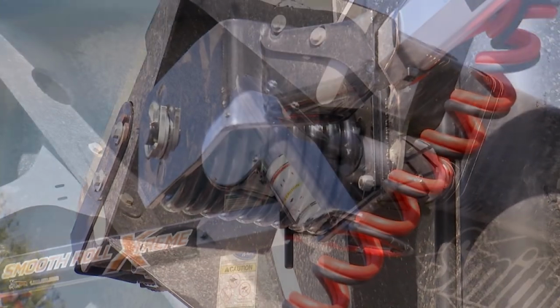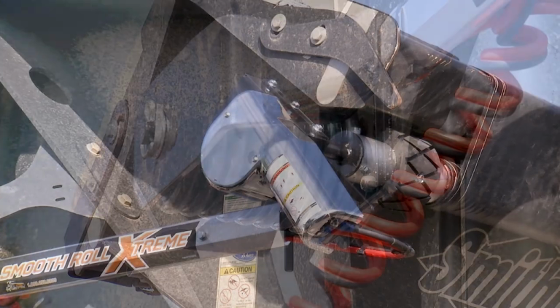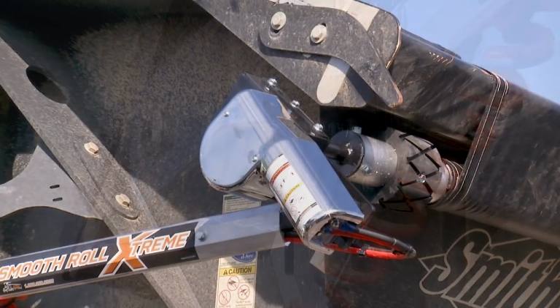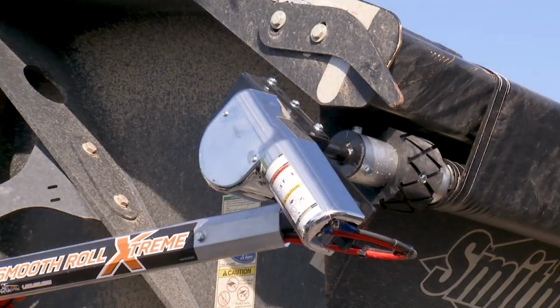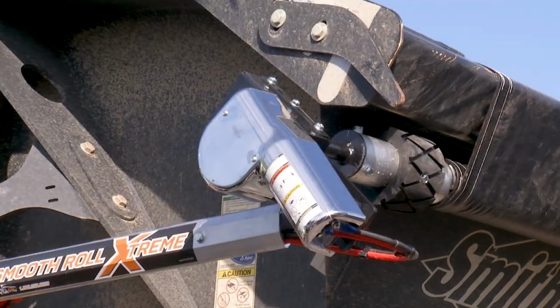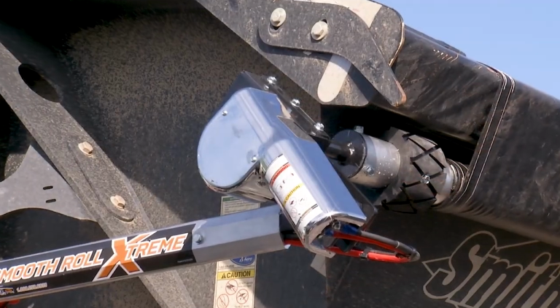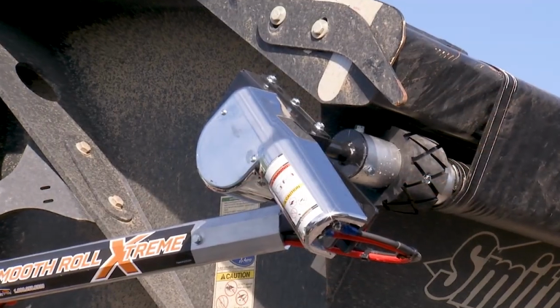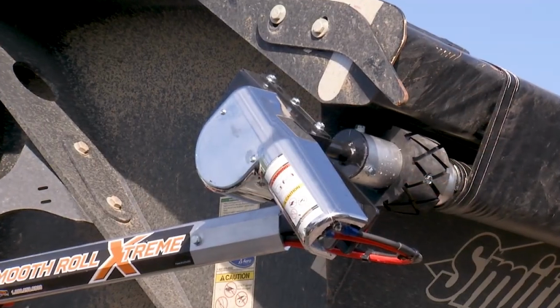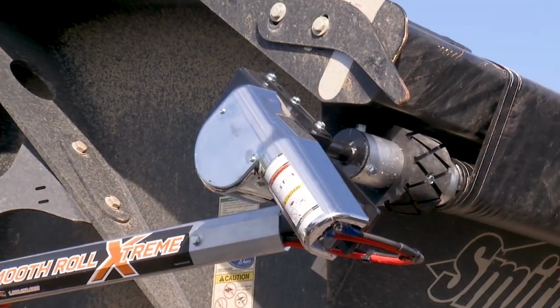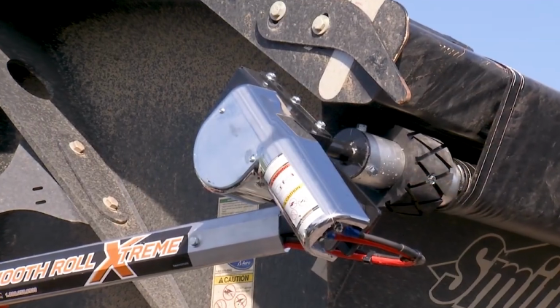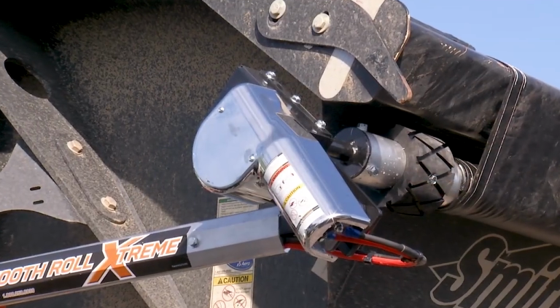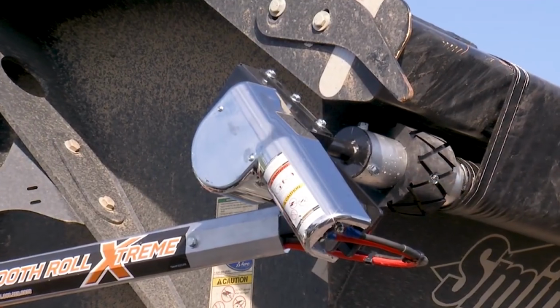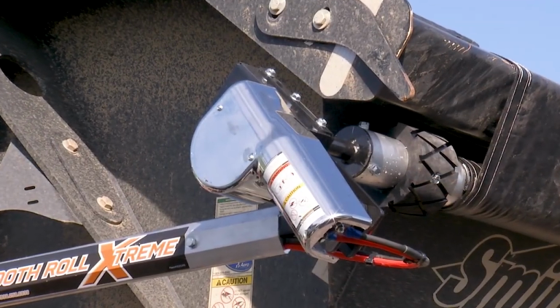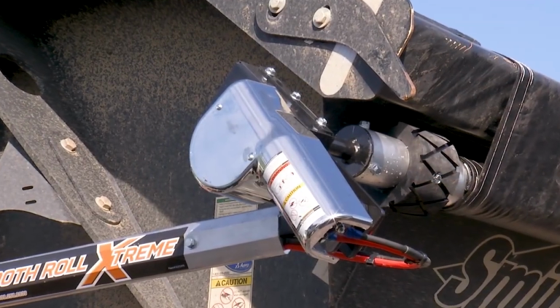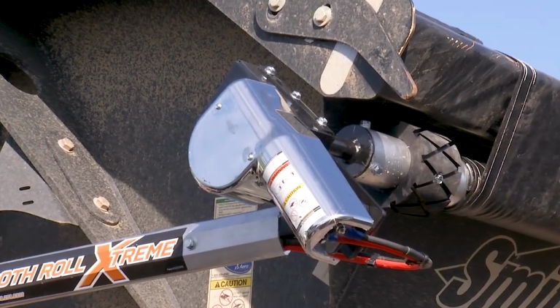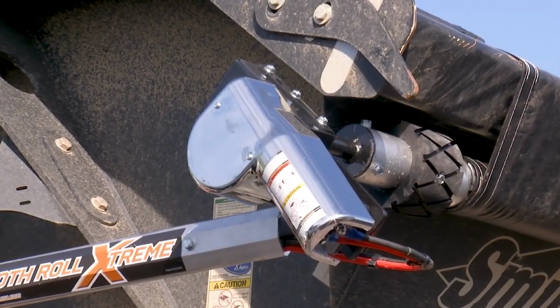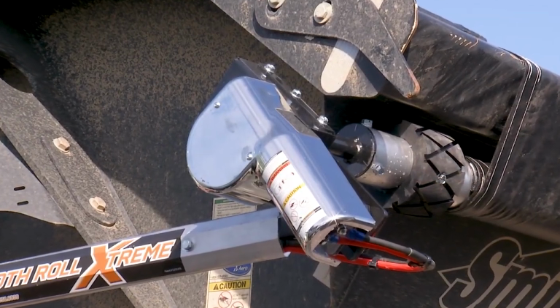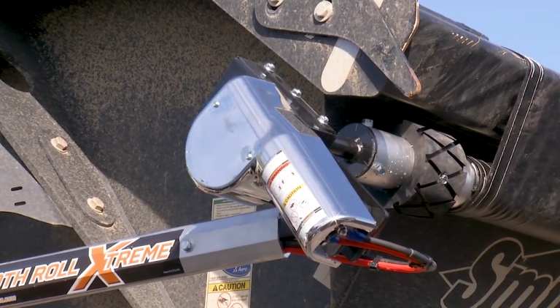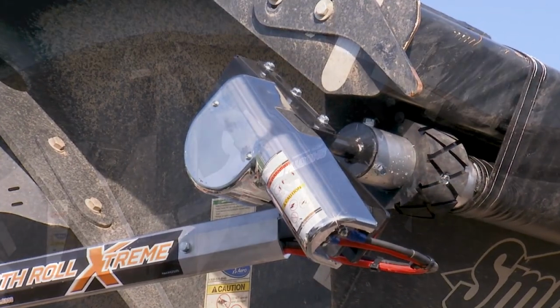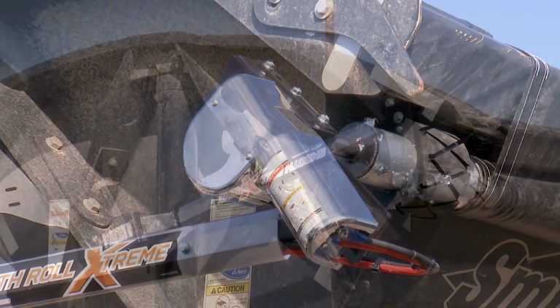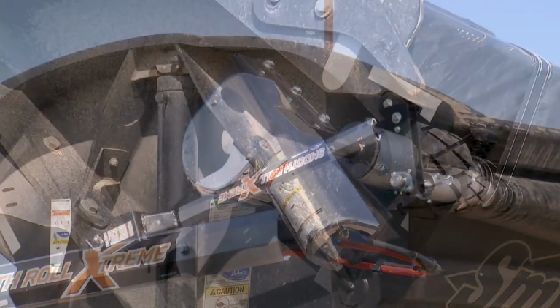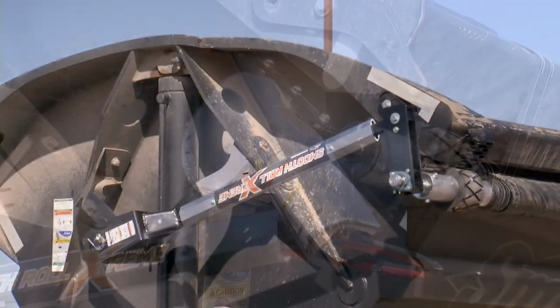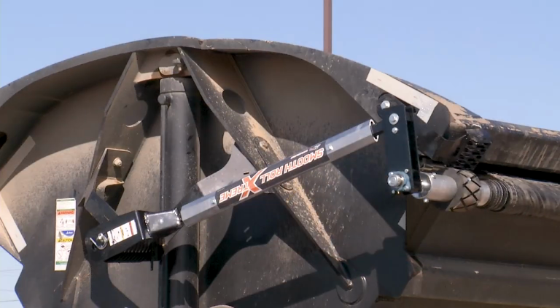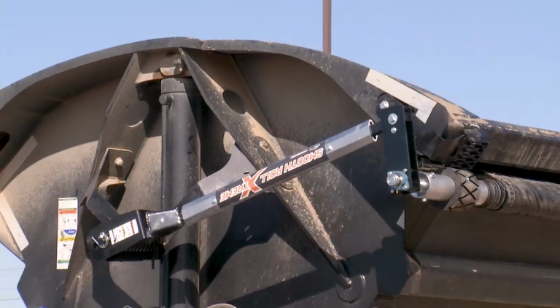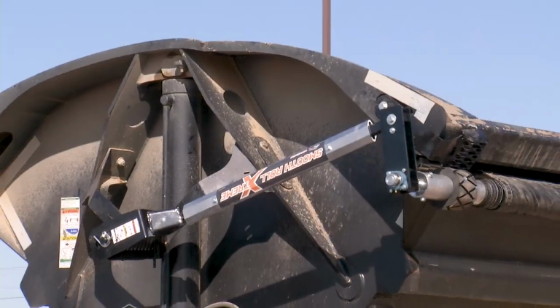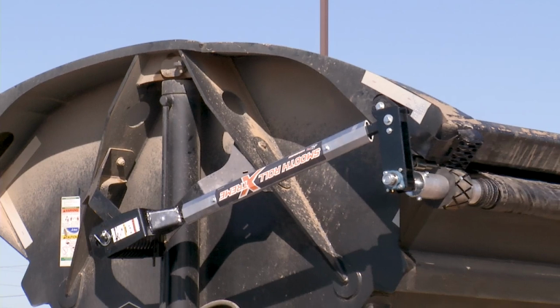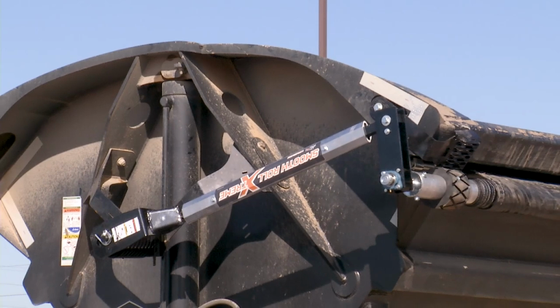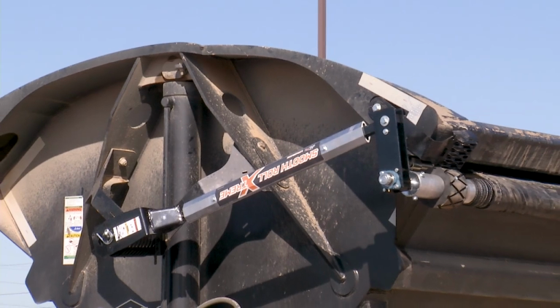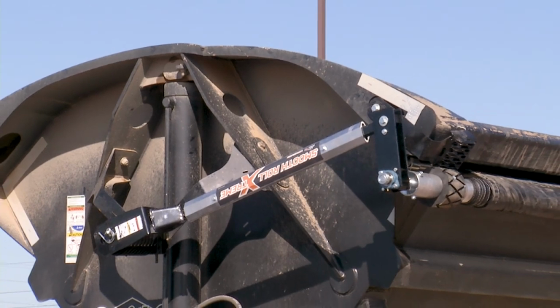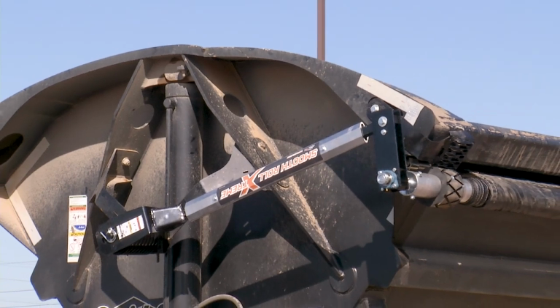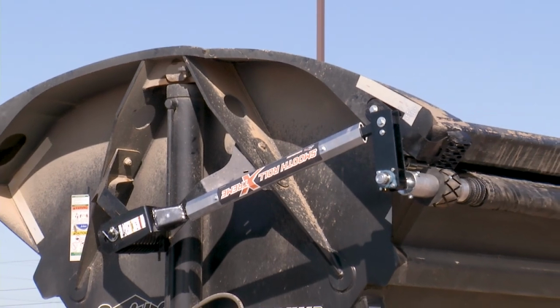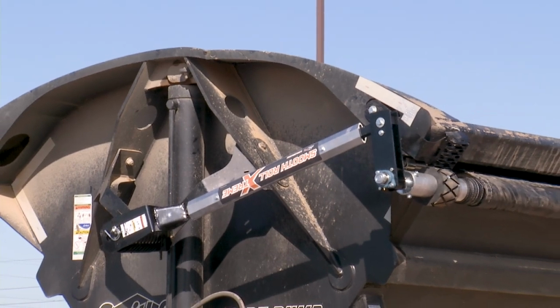The two-horse motor has a three-year warranty, and we keep a large stock of parts for same-day shipping.